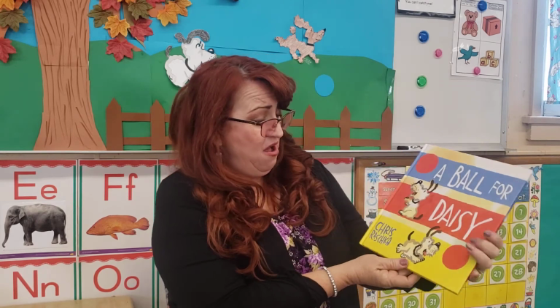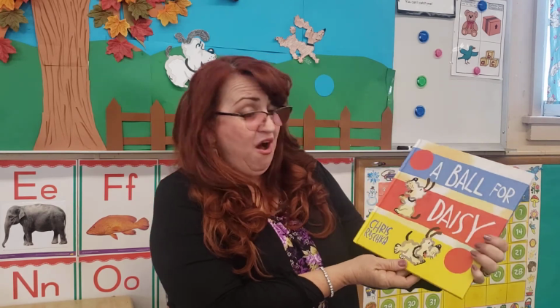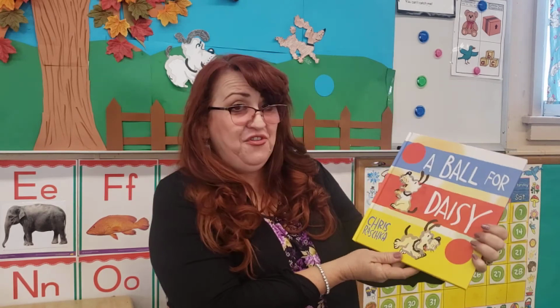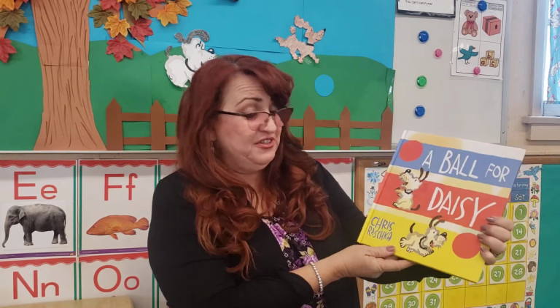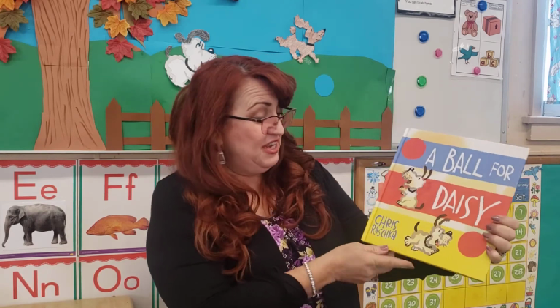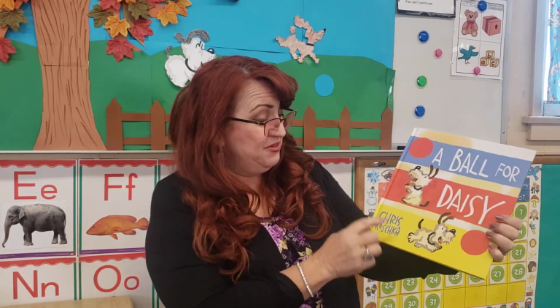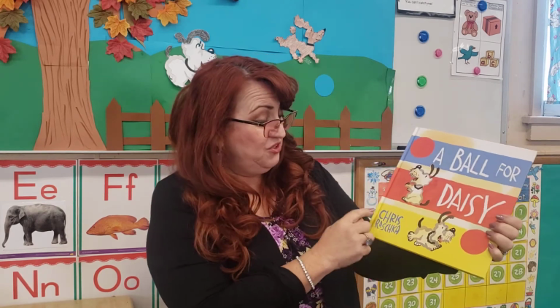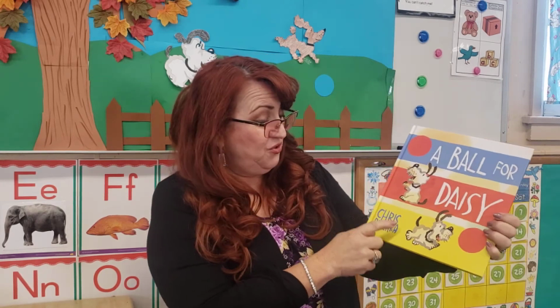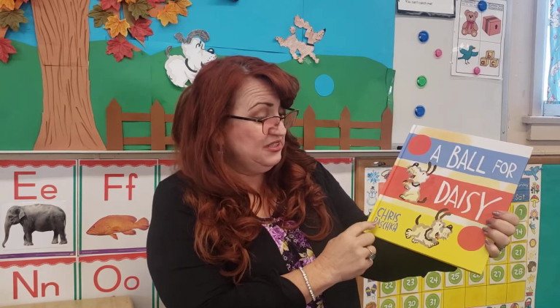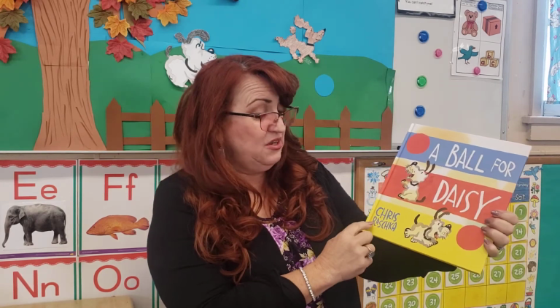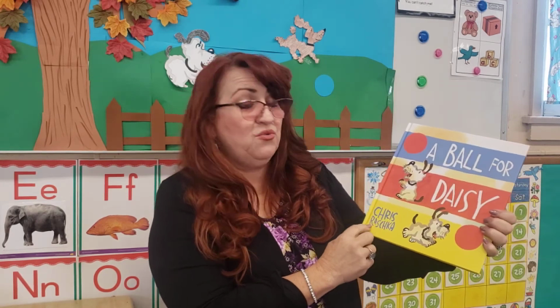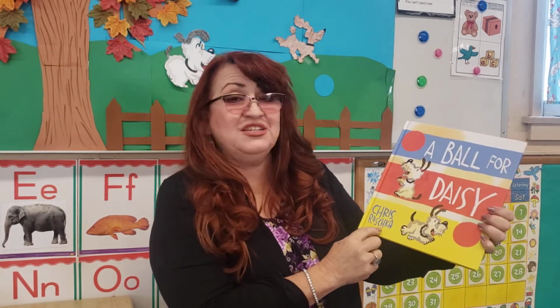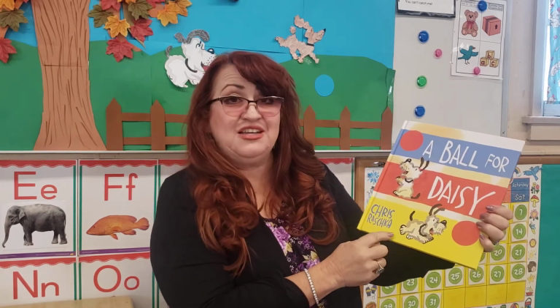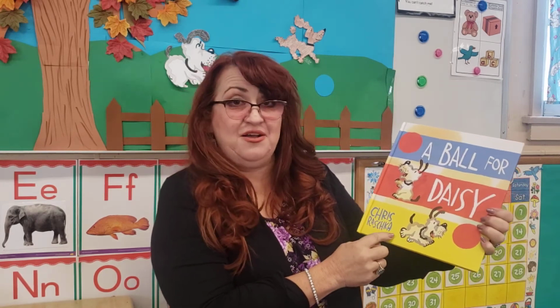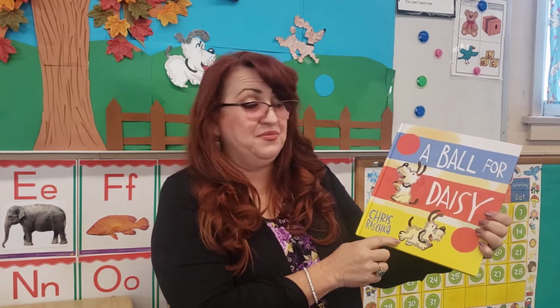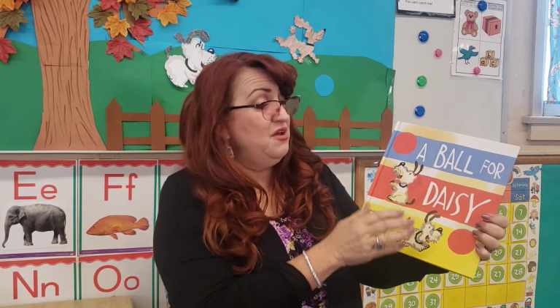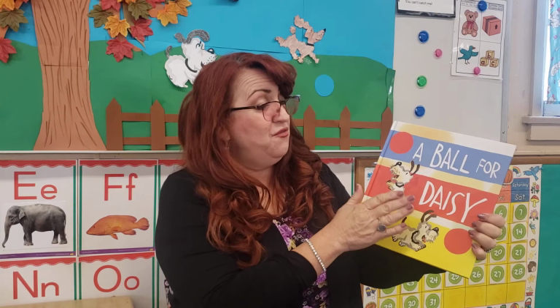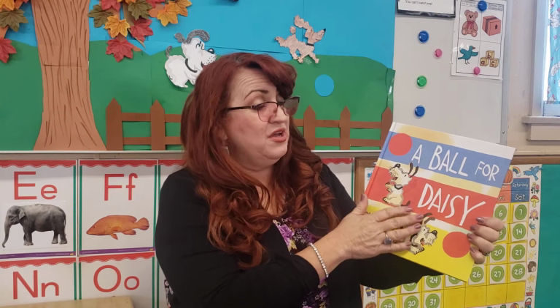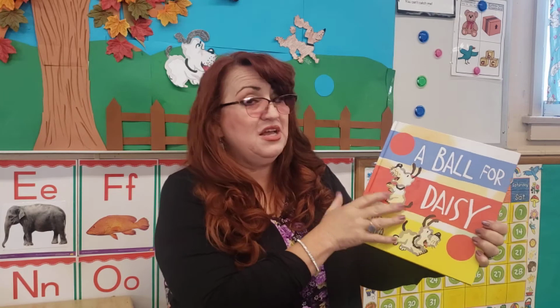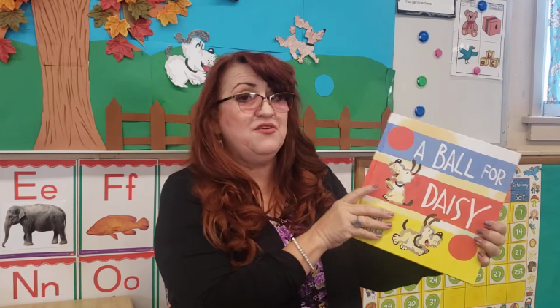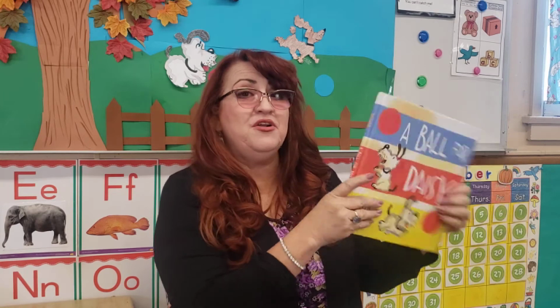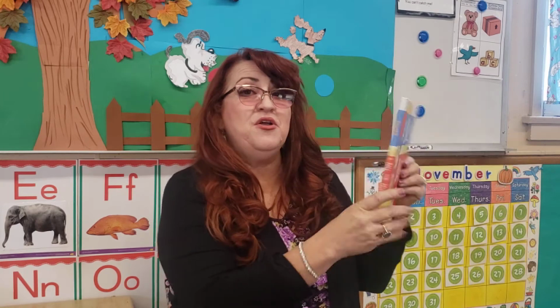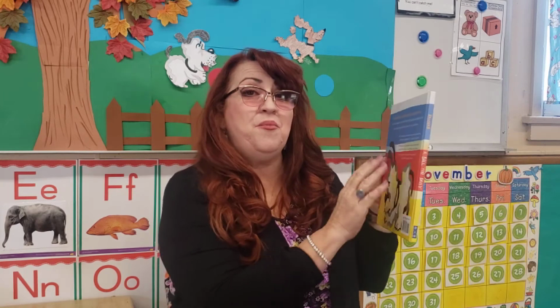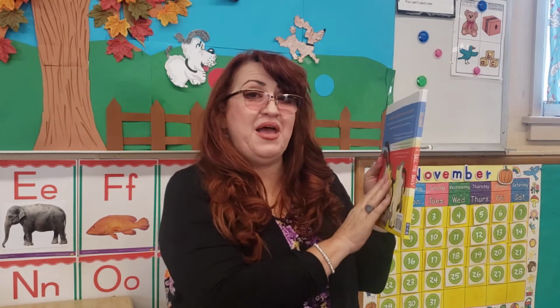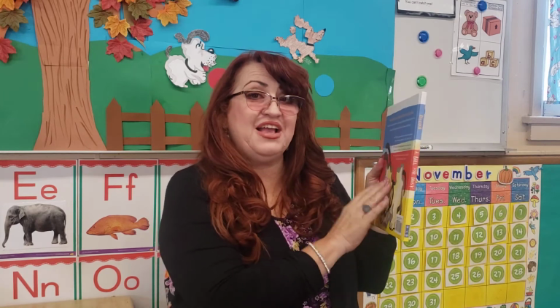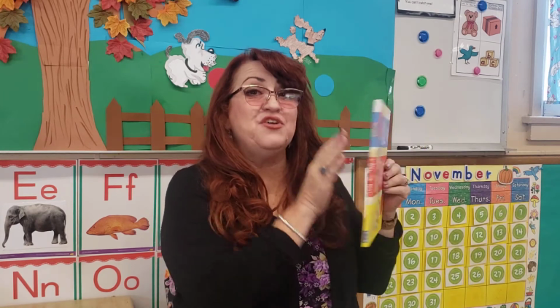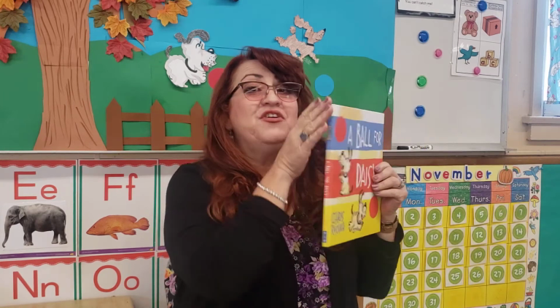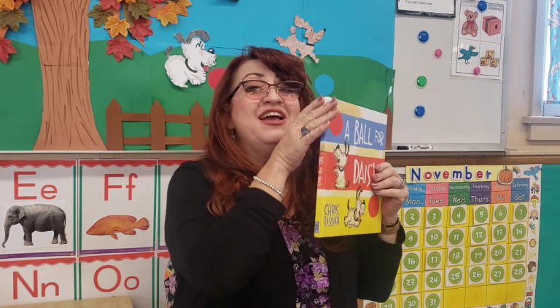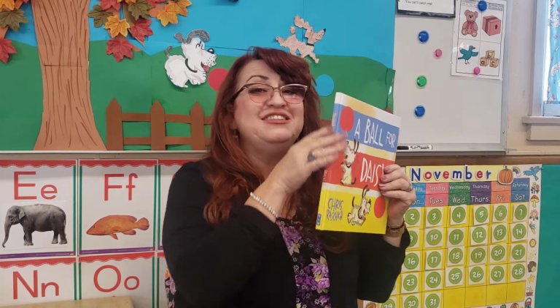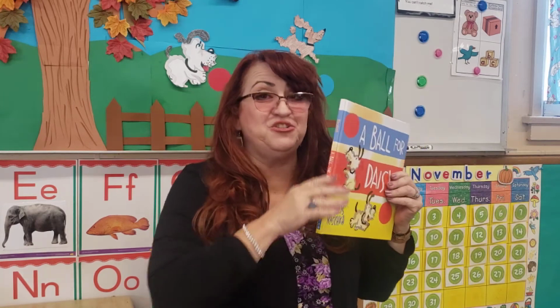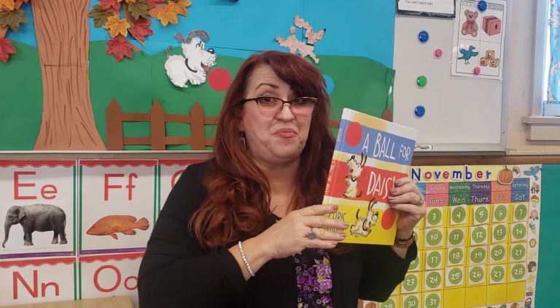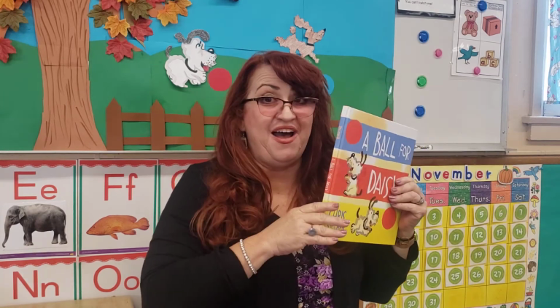The author's name is Chris Roscoe. Front cover, back cover, and spine.